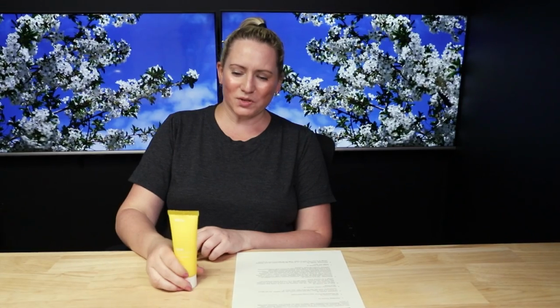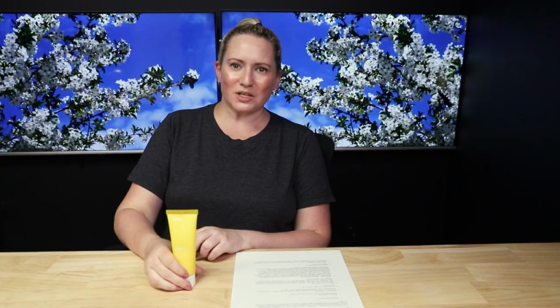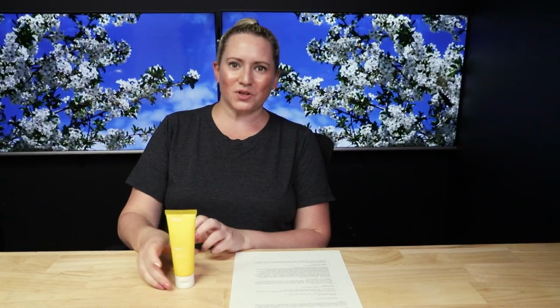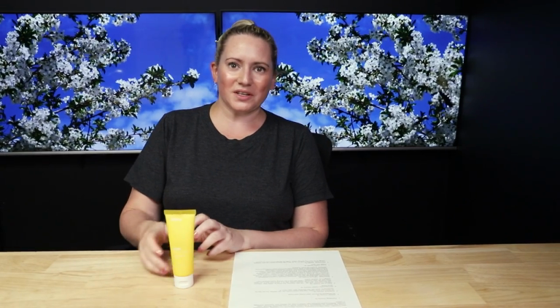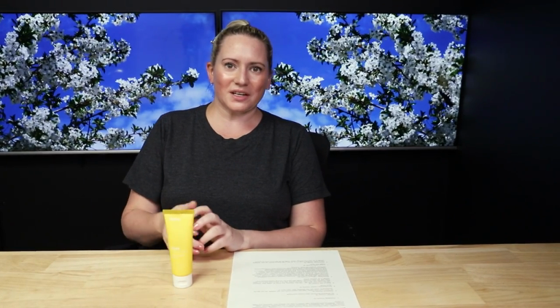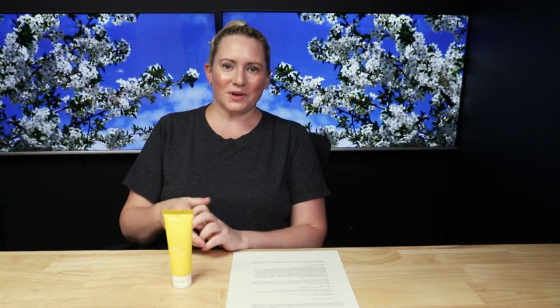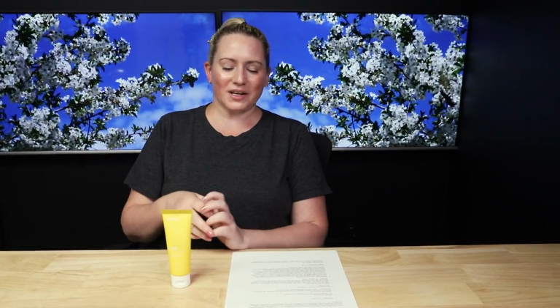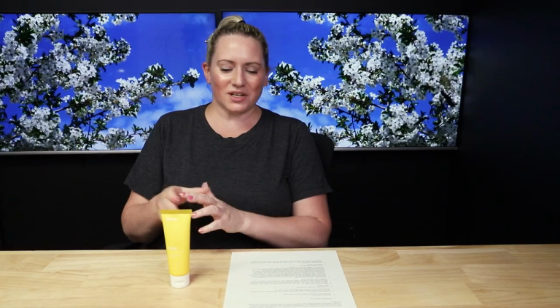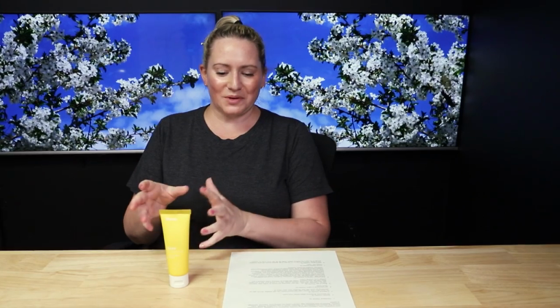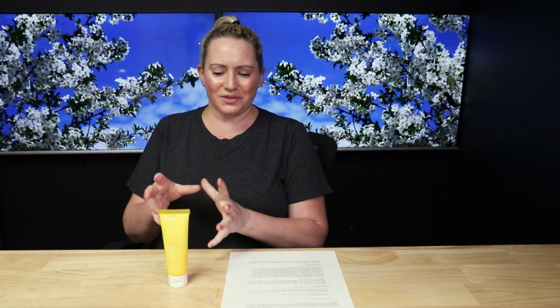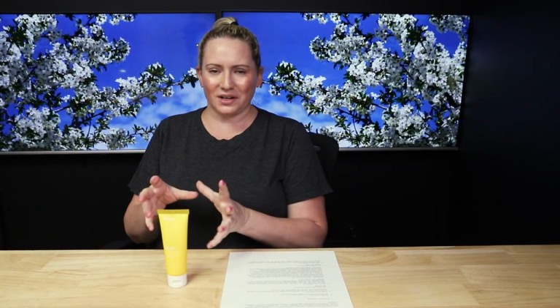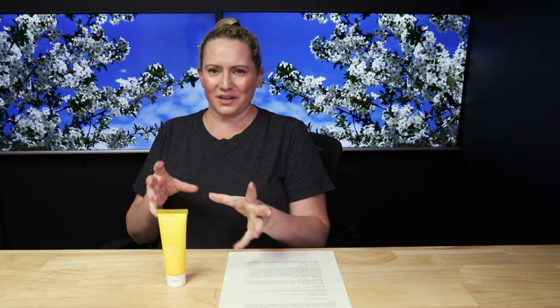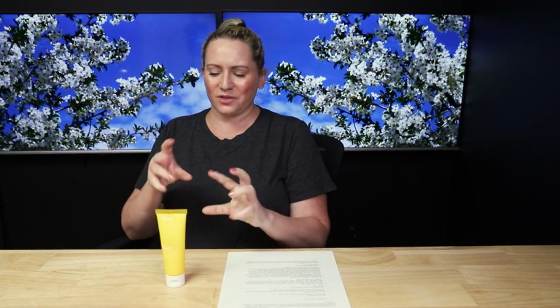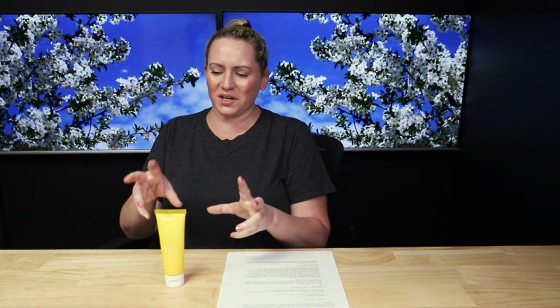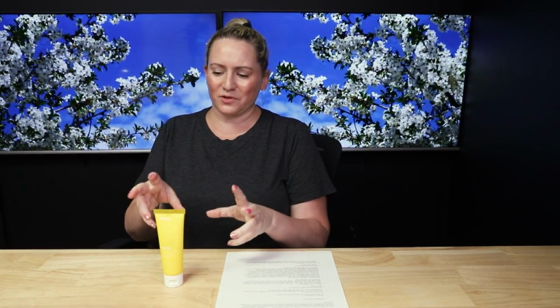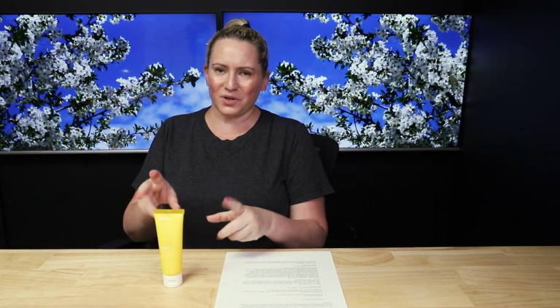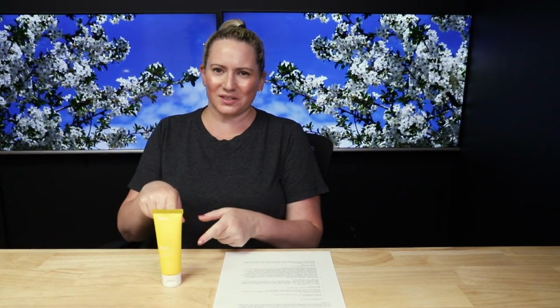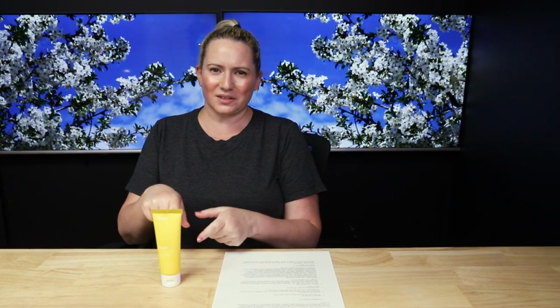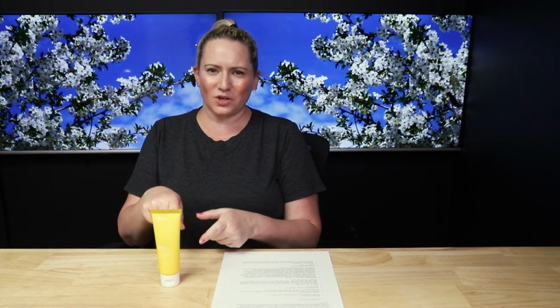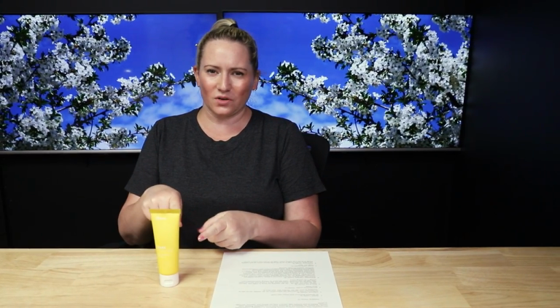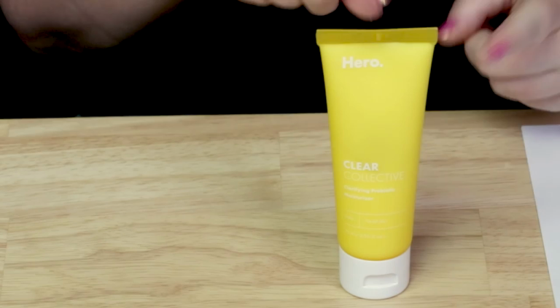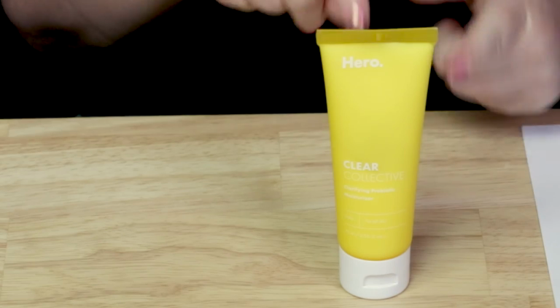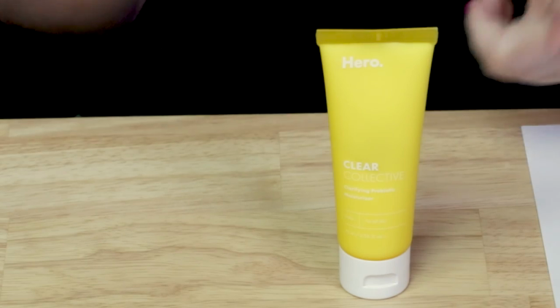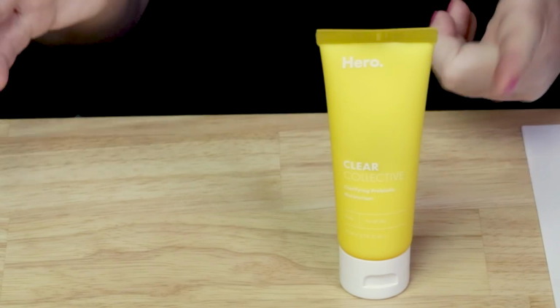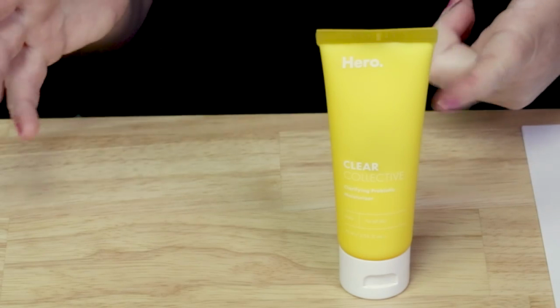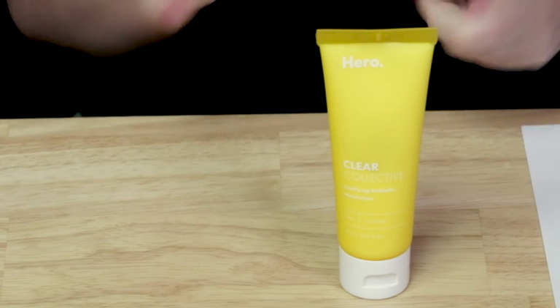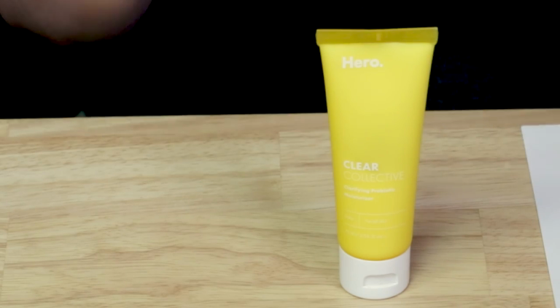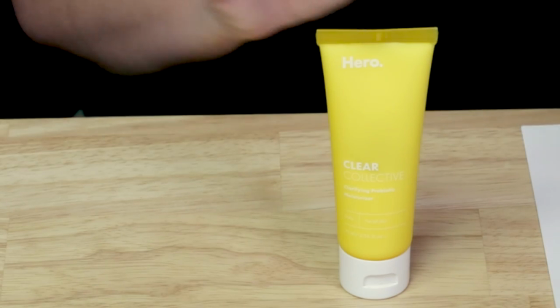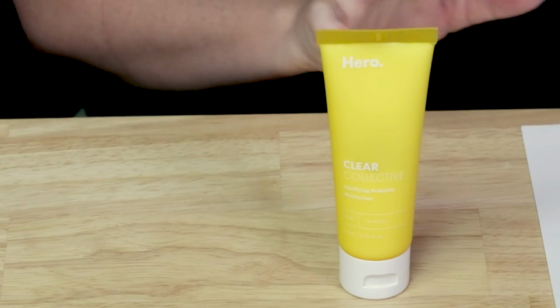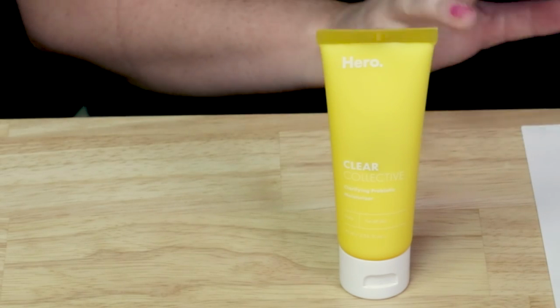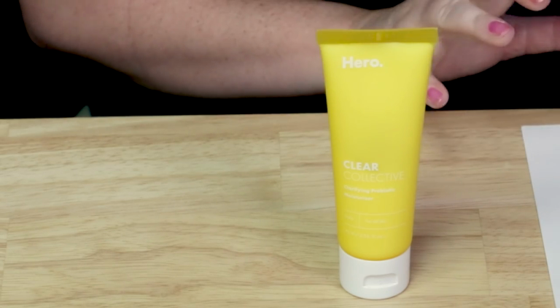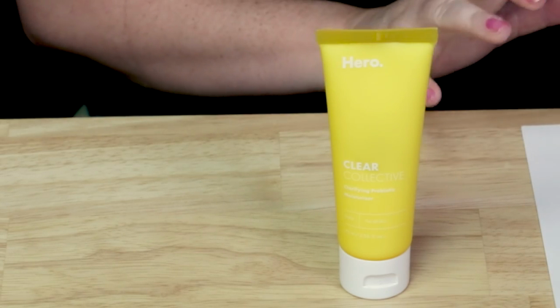So this is a new goodie that came out. It actually came out with three different products — I think the toner, this moisturizer, and then a cleanser in the same line.